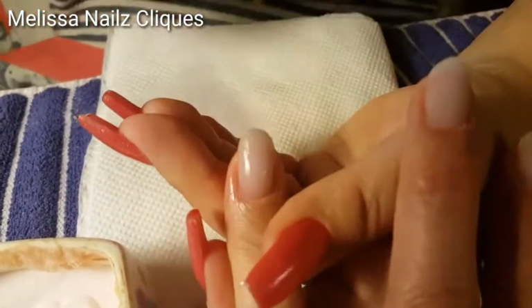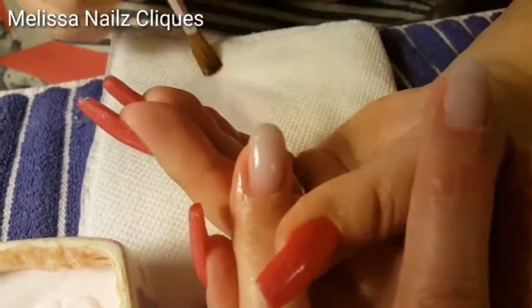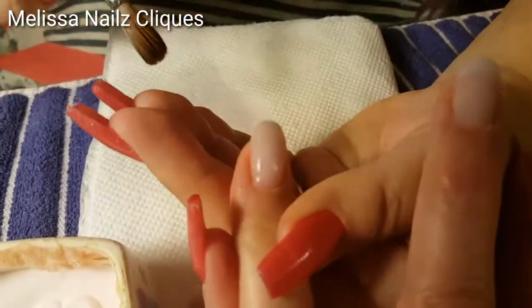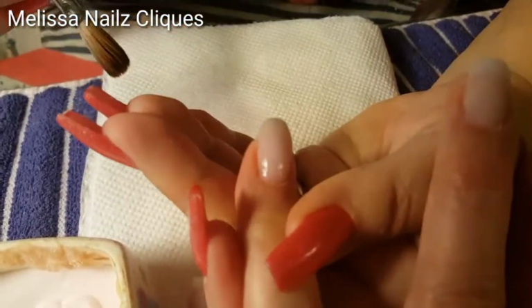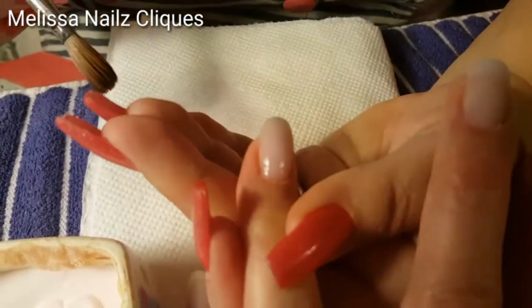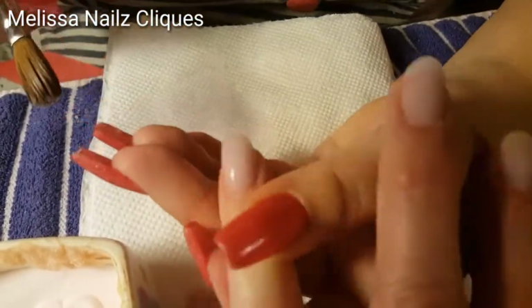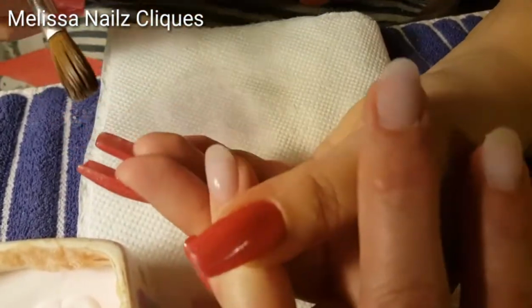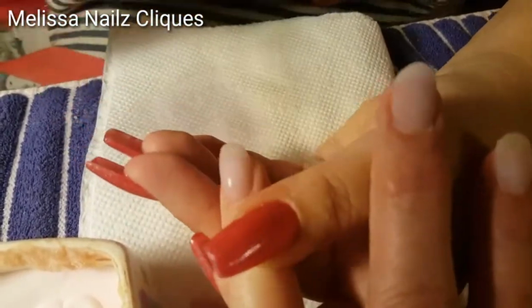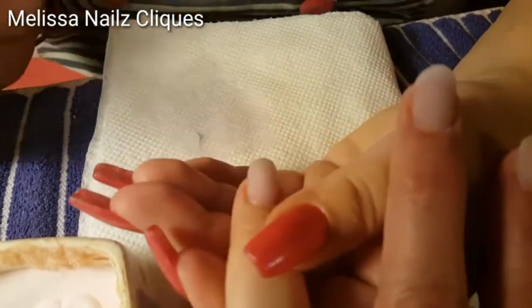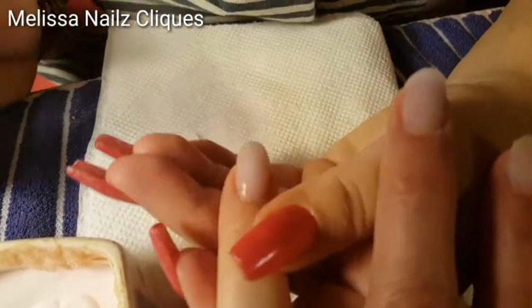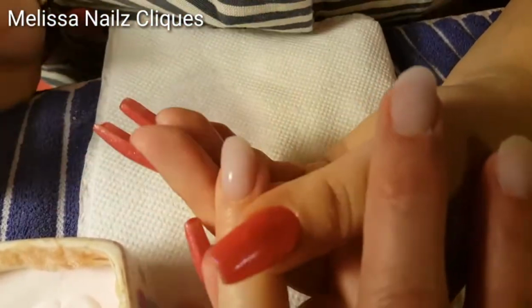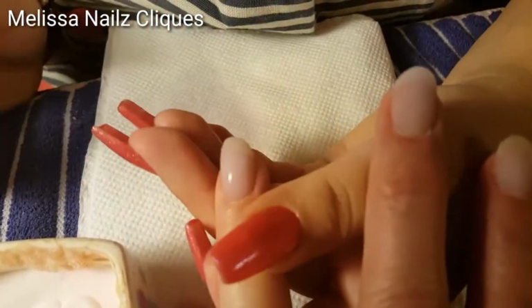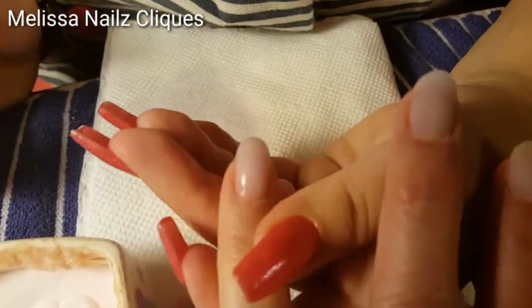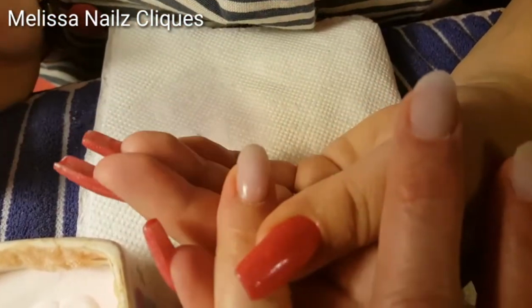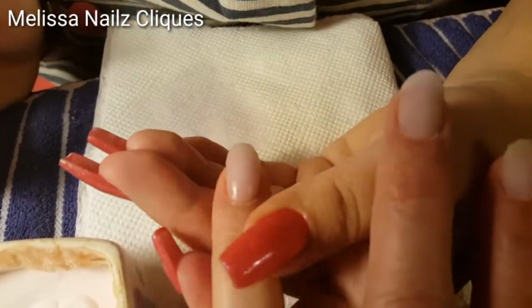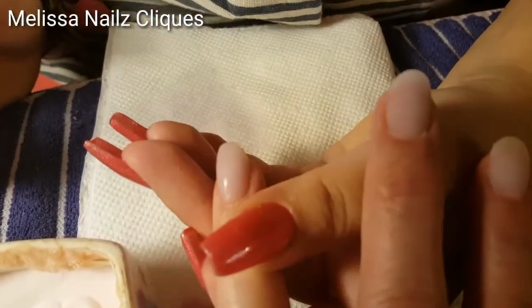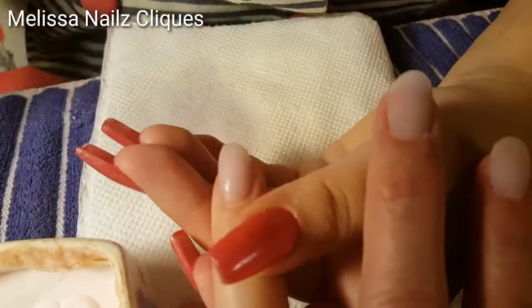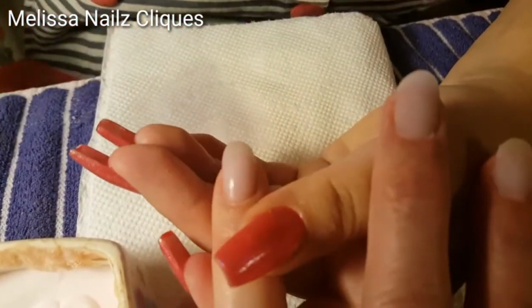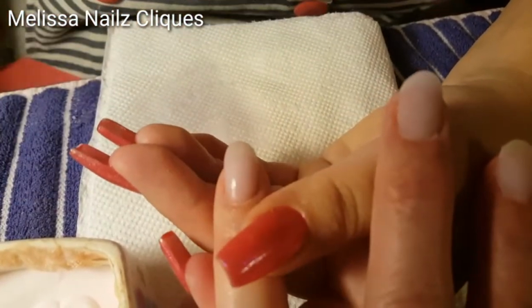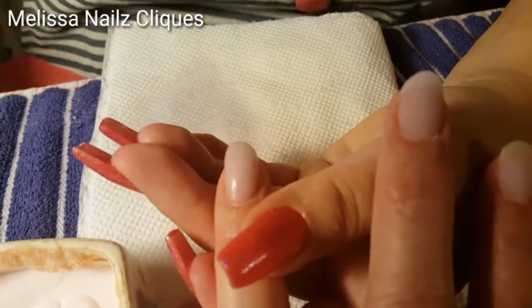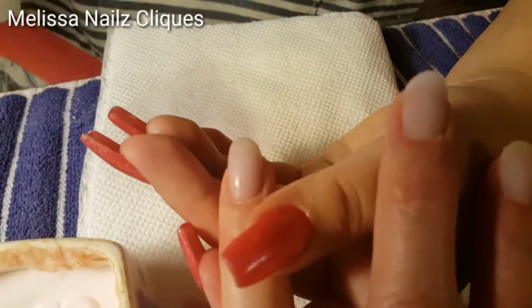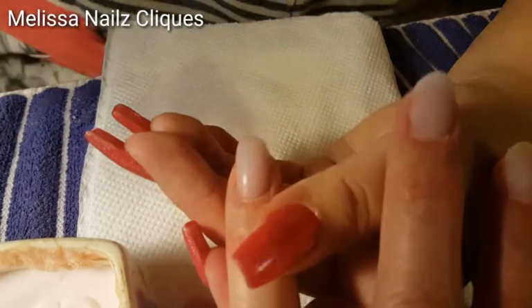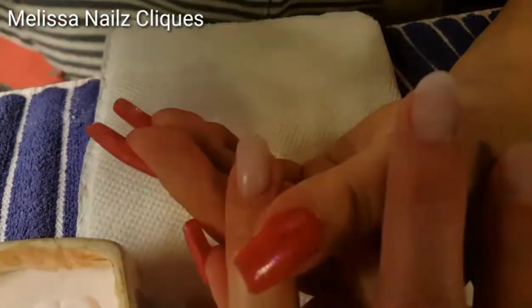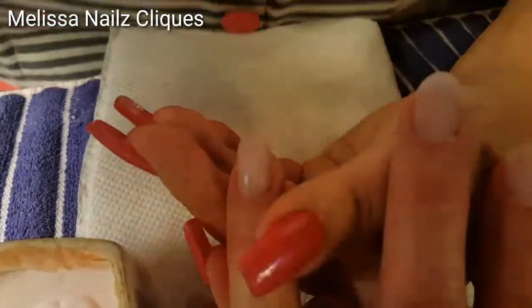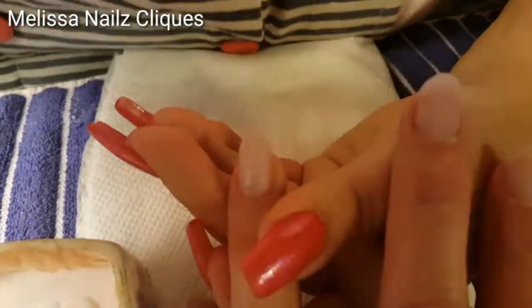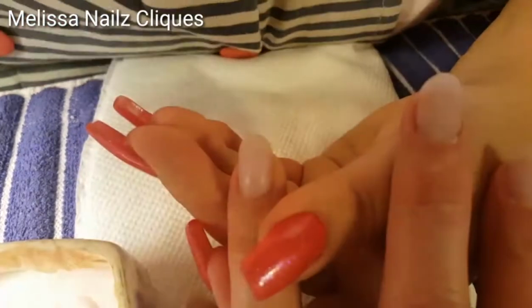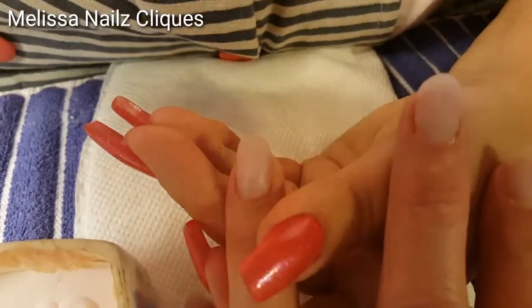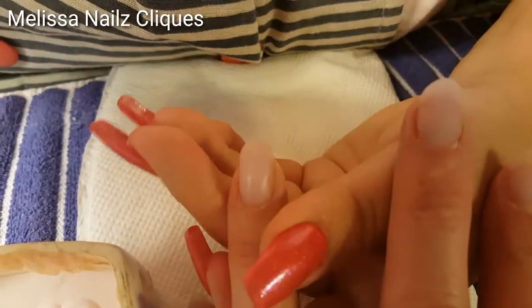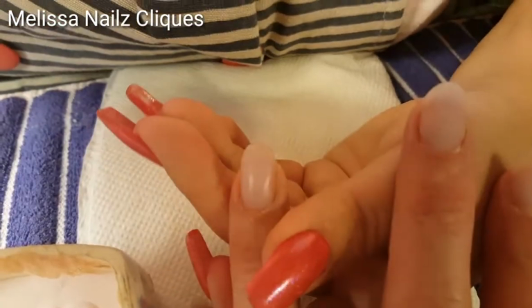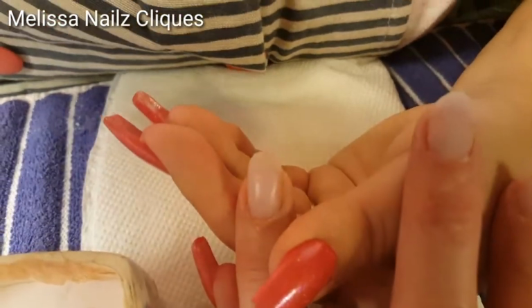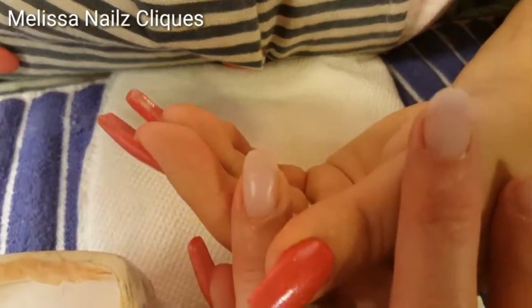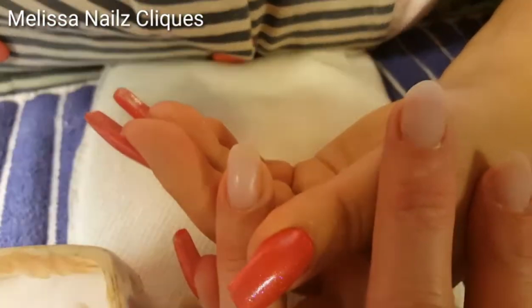So I hope you guys enjoyed watching how we repaired this nail.